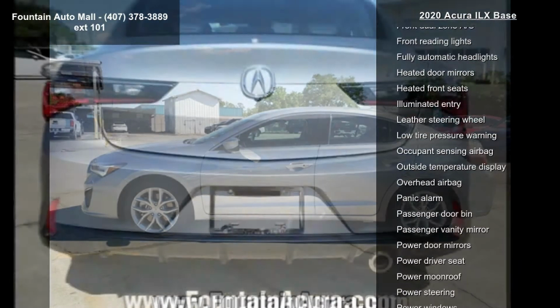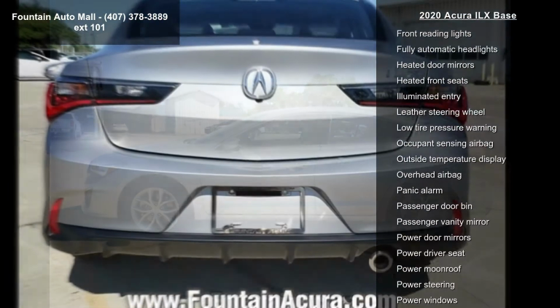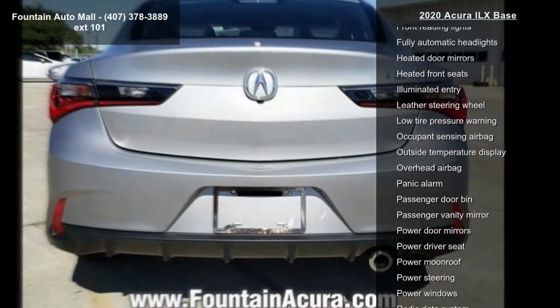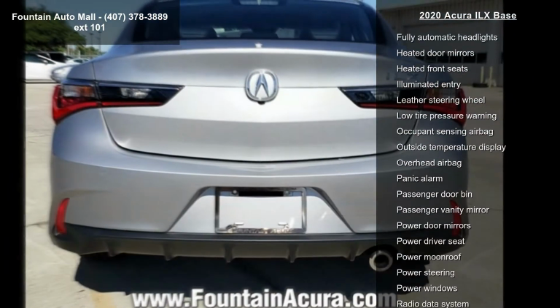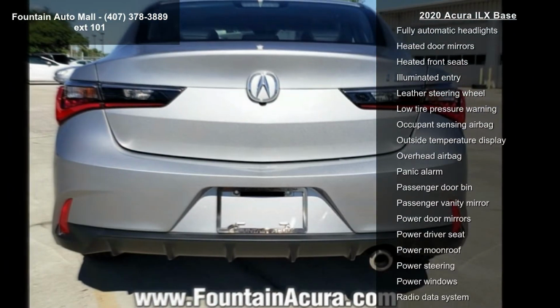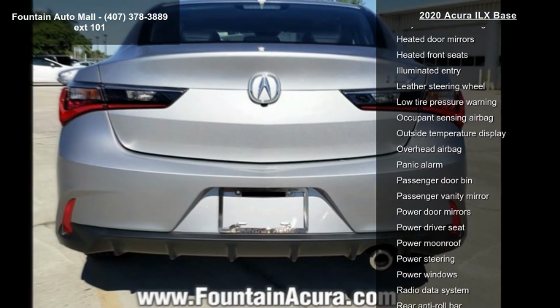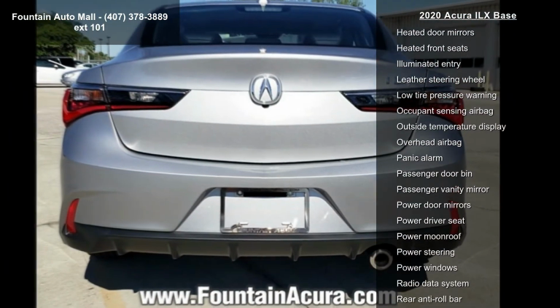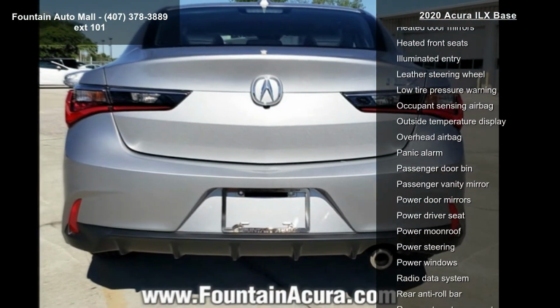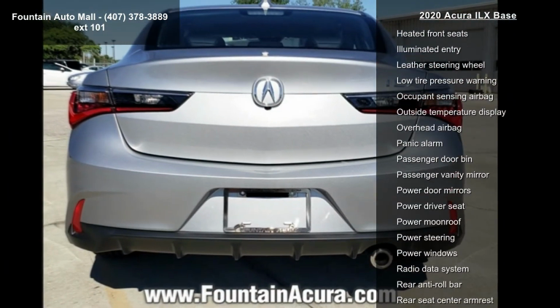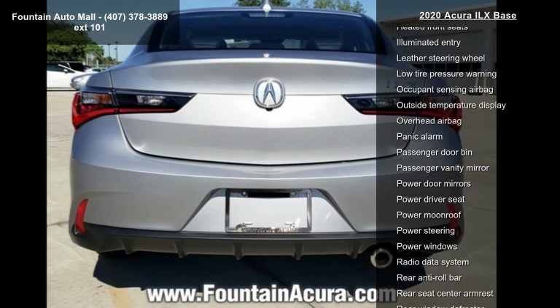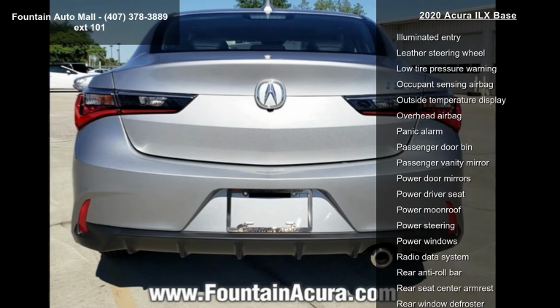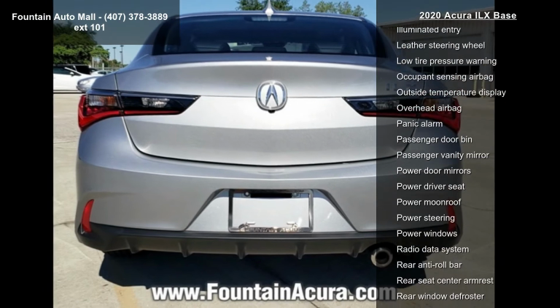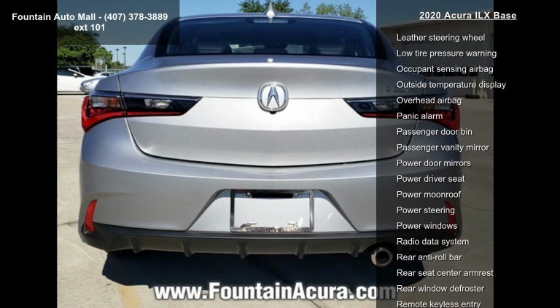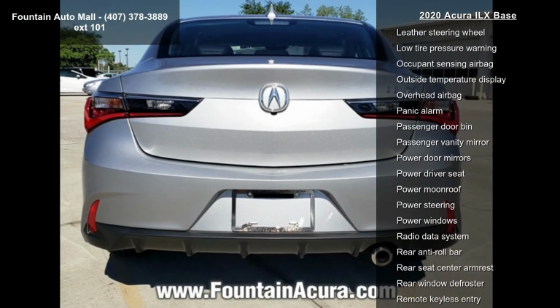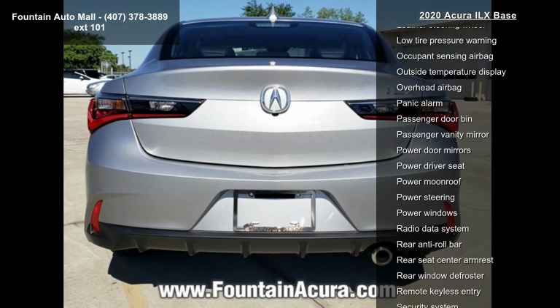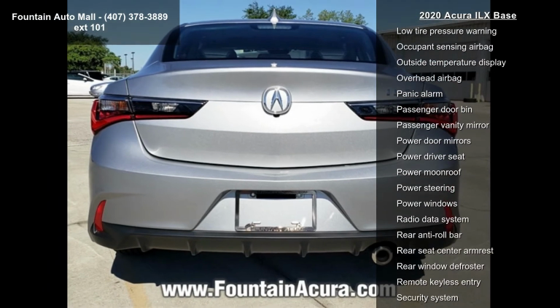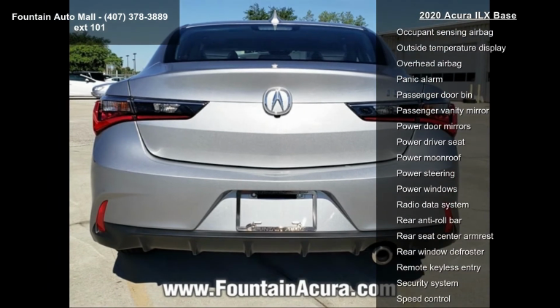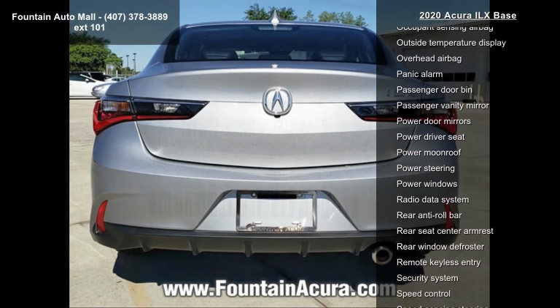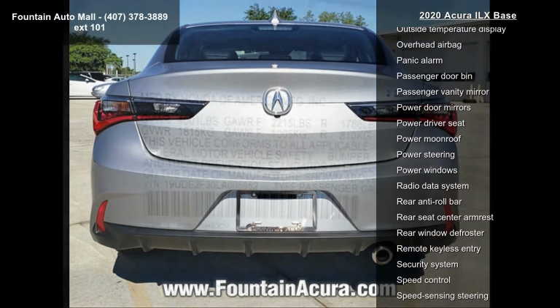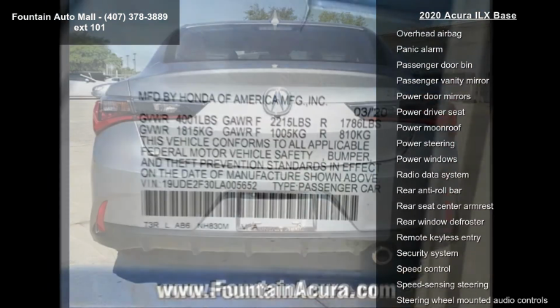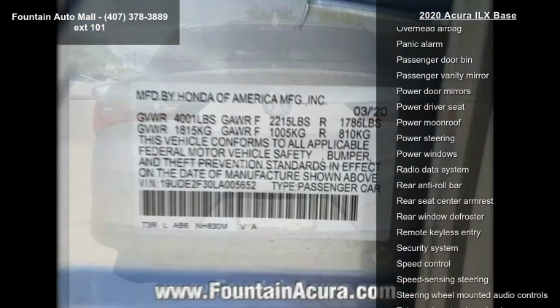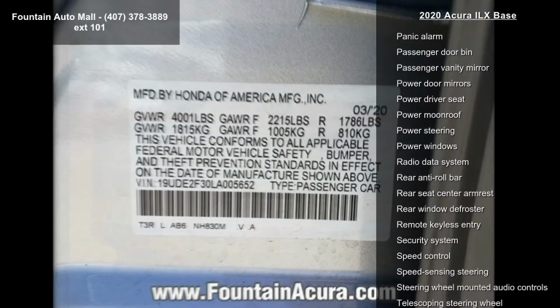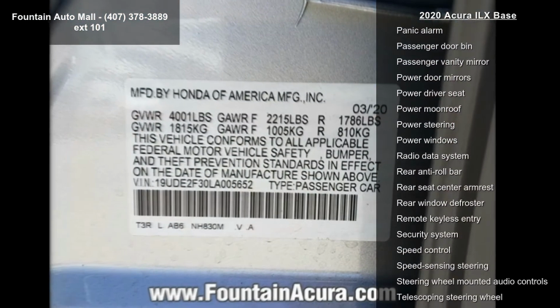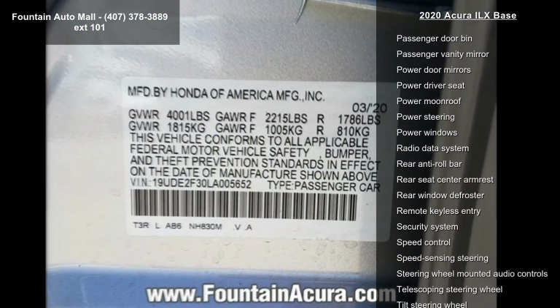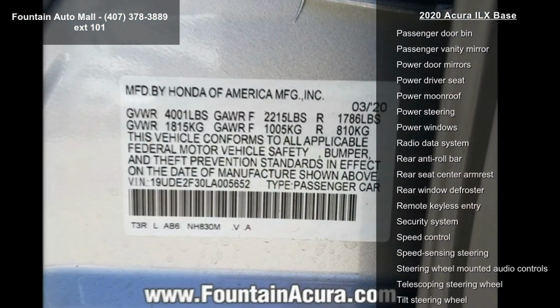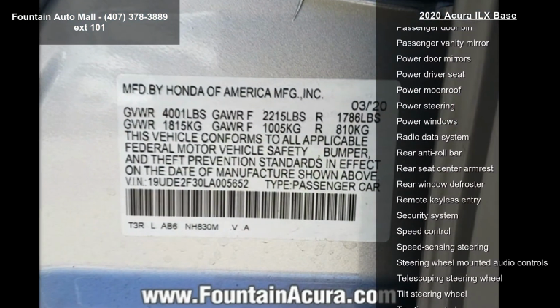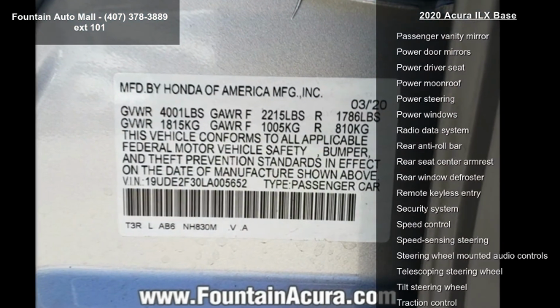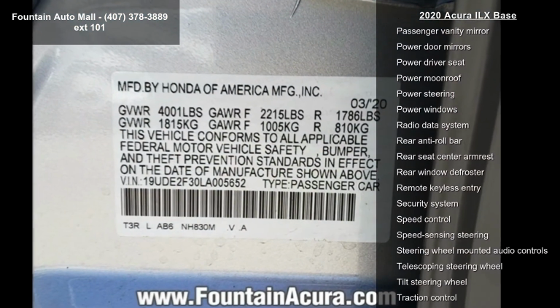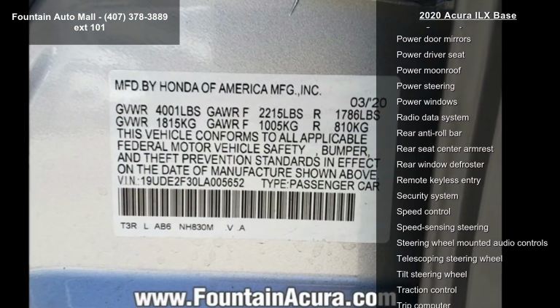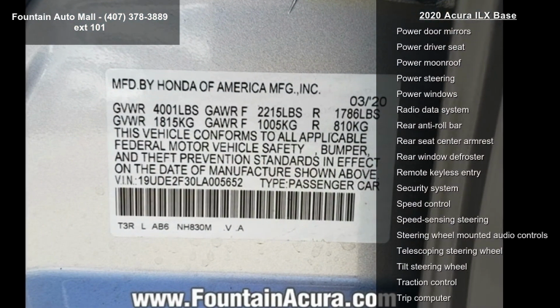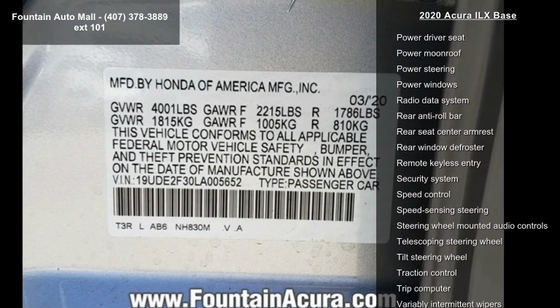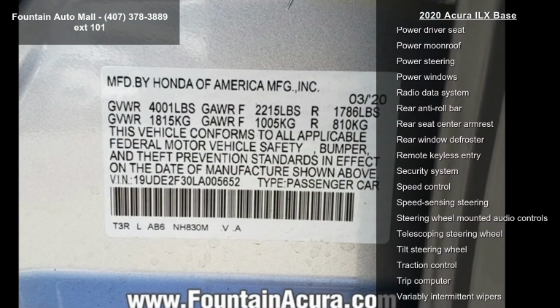Additional features include air conditioning, electronic stability control, front bucket seats, and front center armrest.